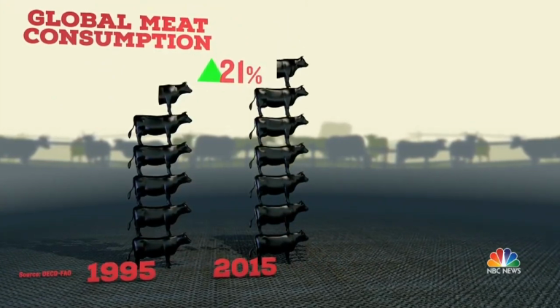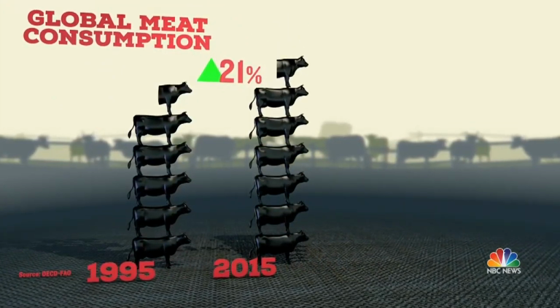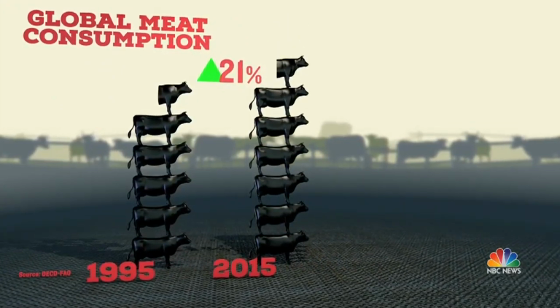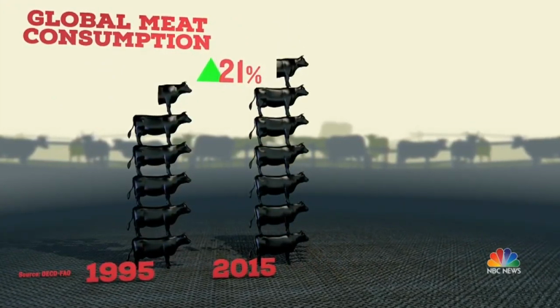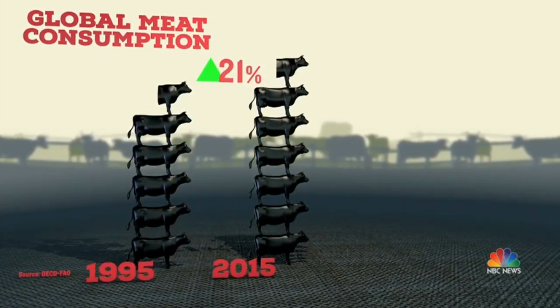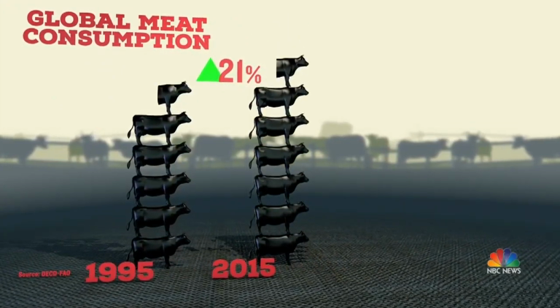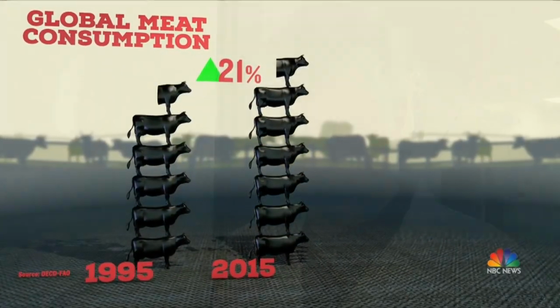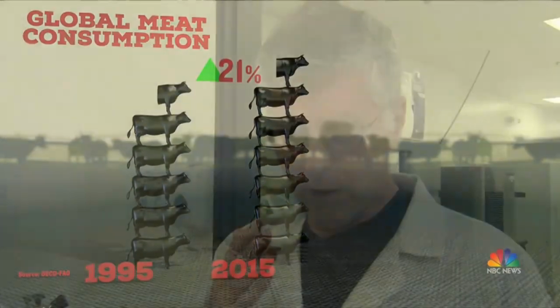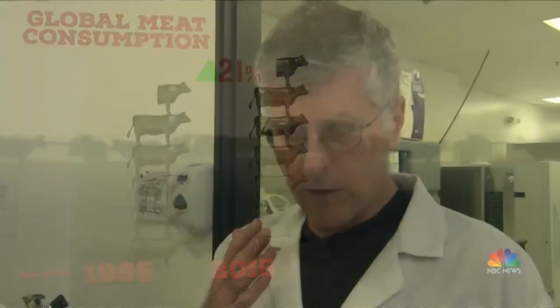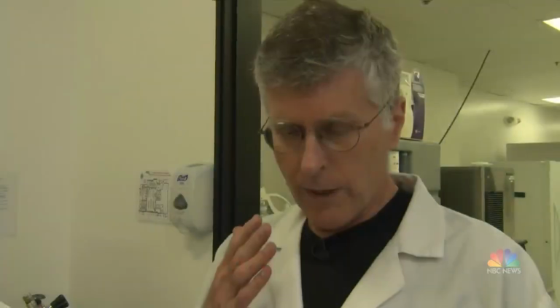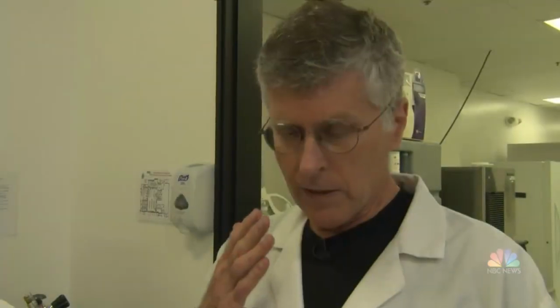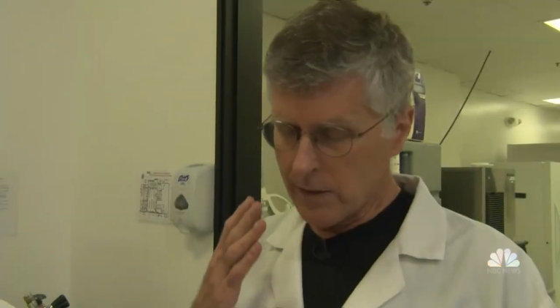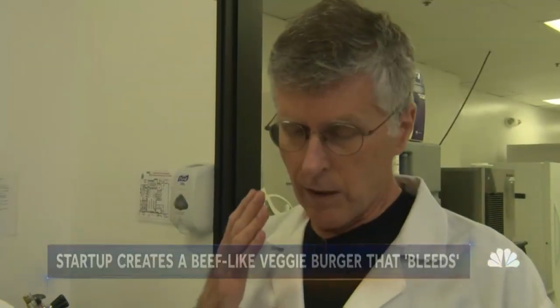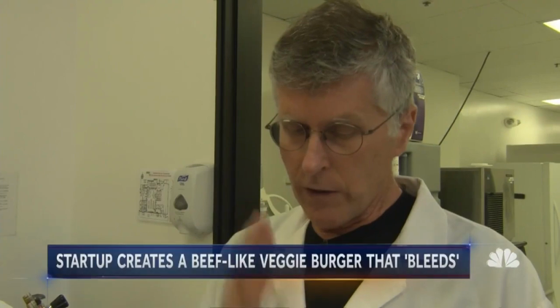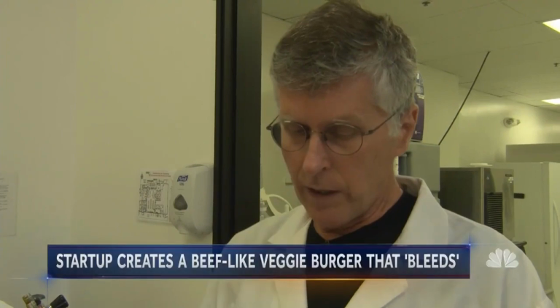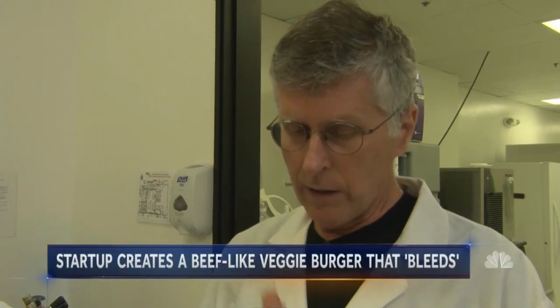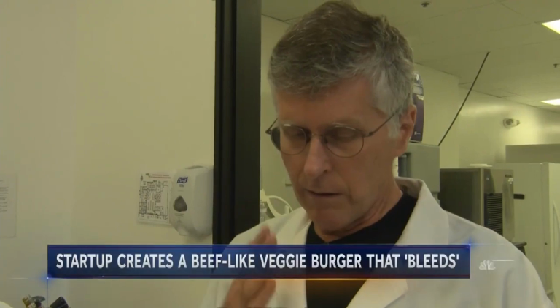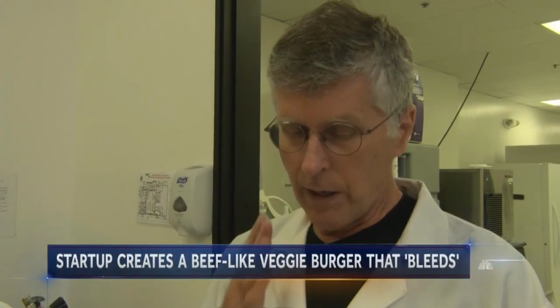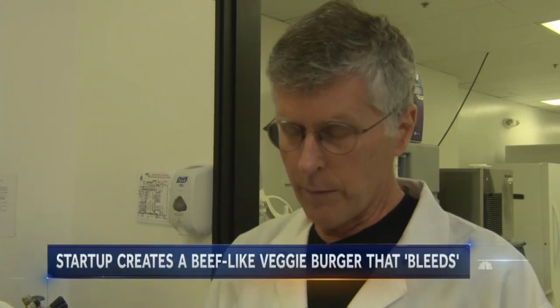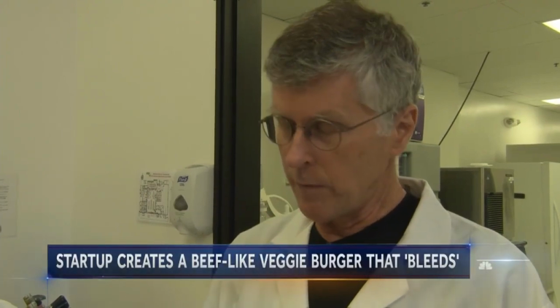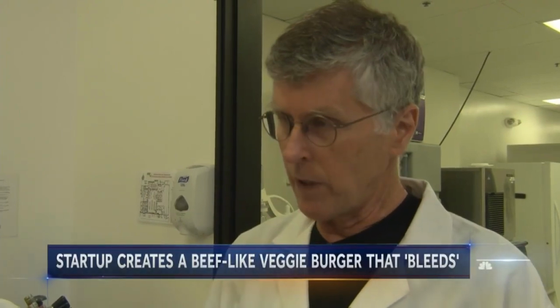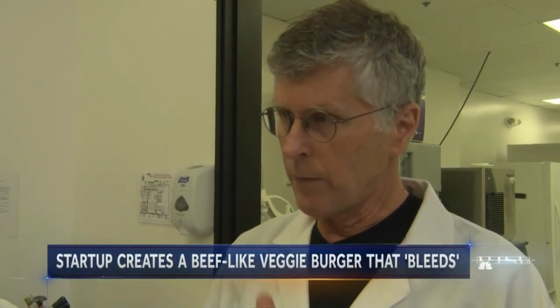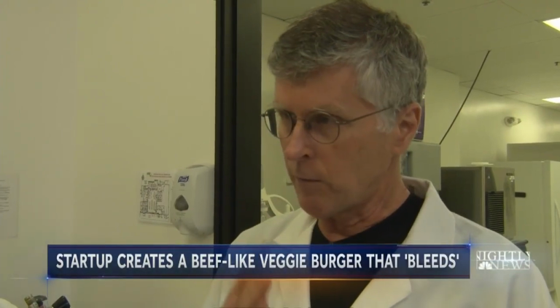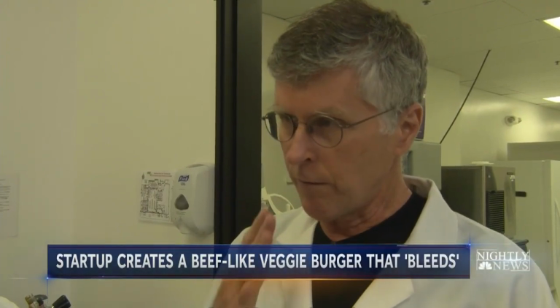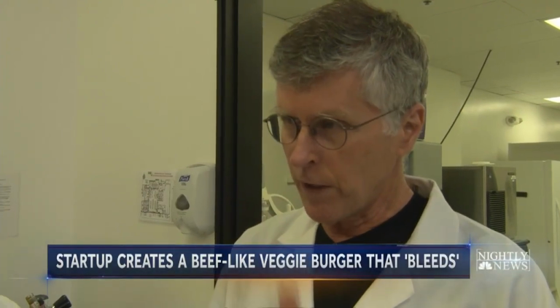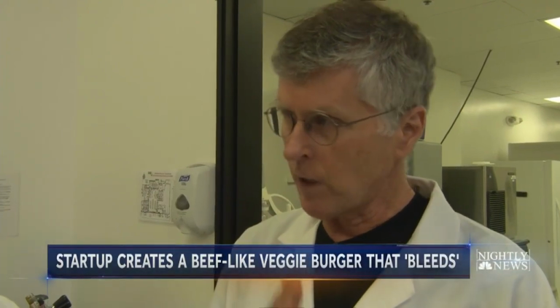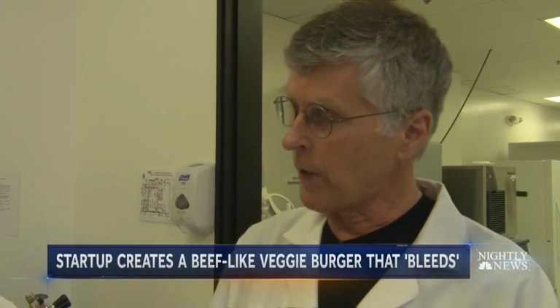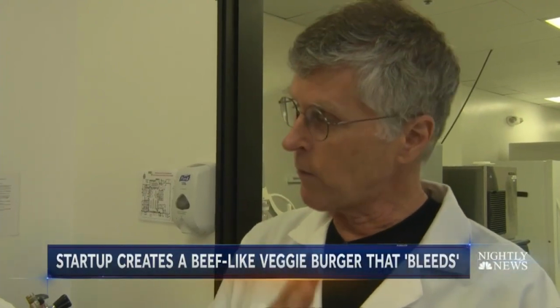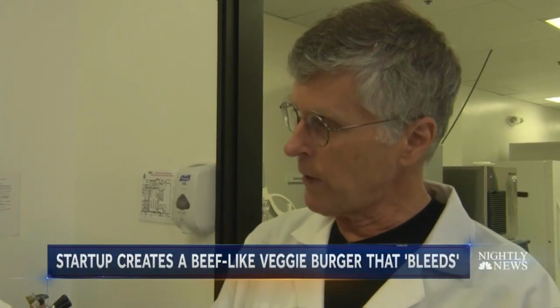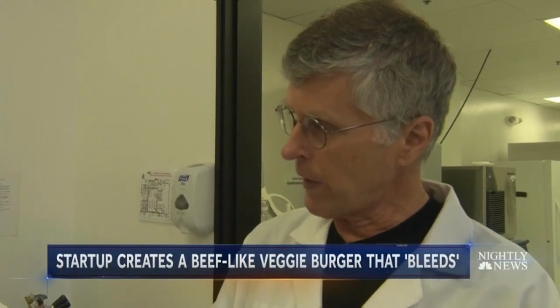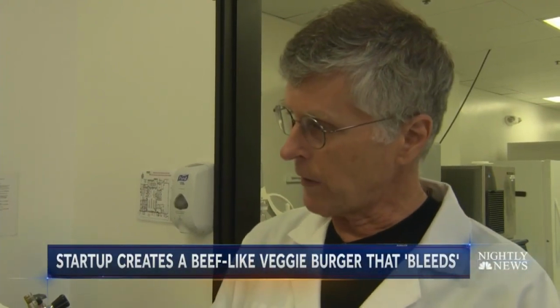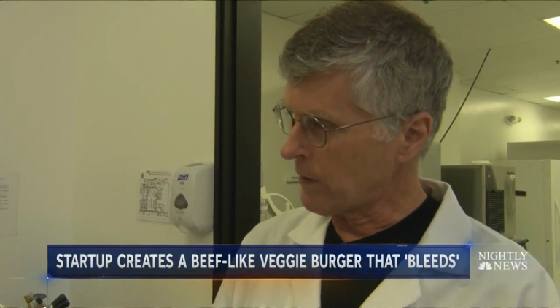"Okay, how do you solve that problem? You basically say, okay, let it be meat, but we'll figure out a better way to make it."